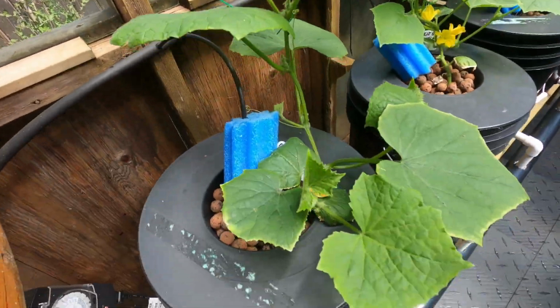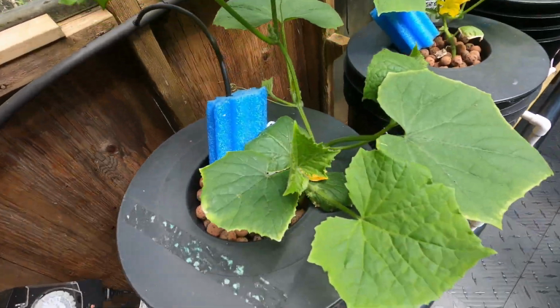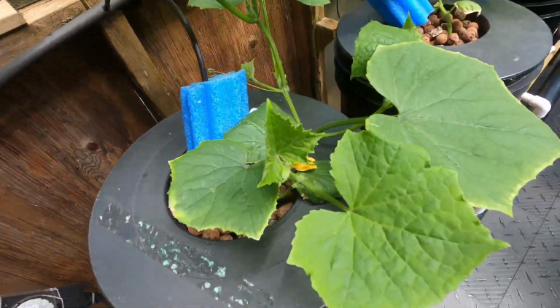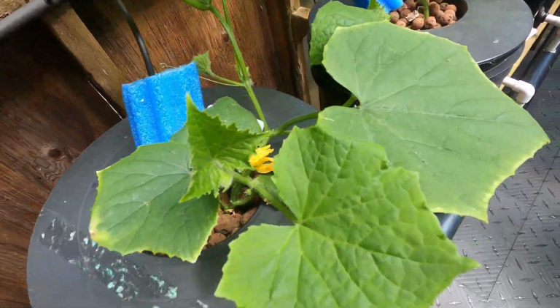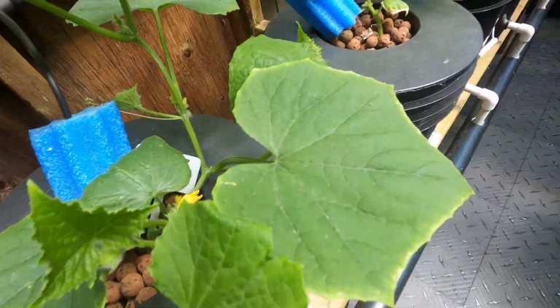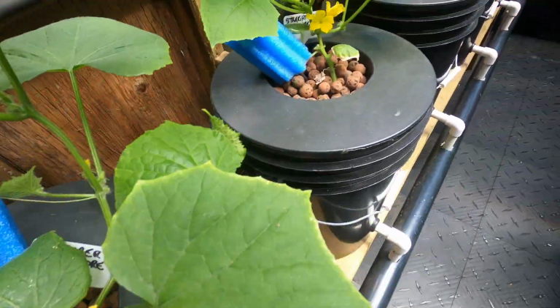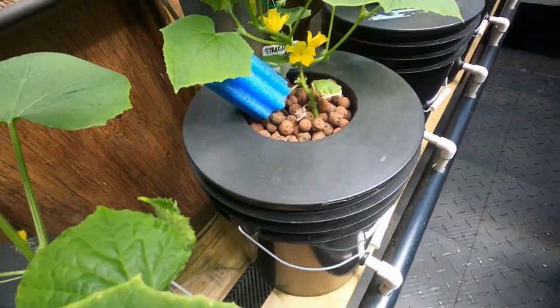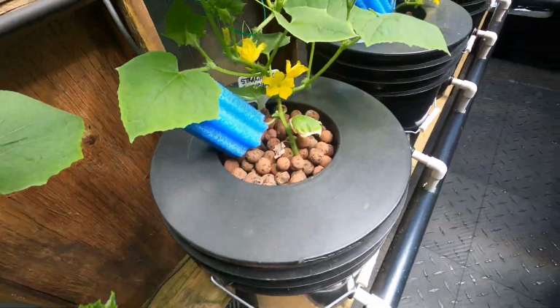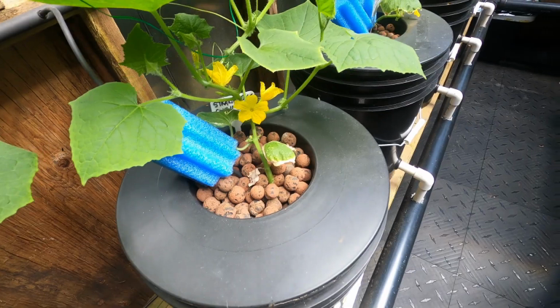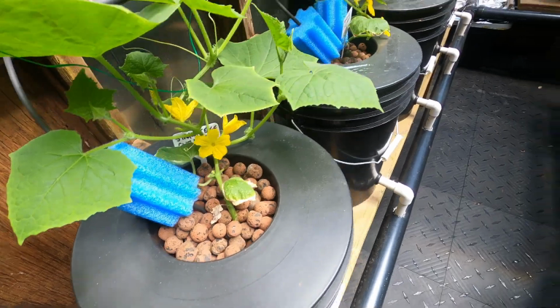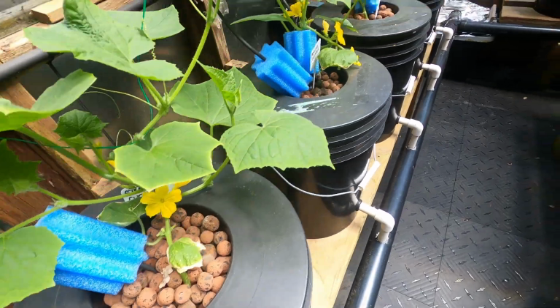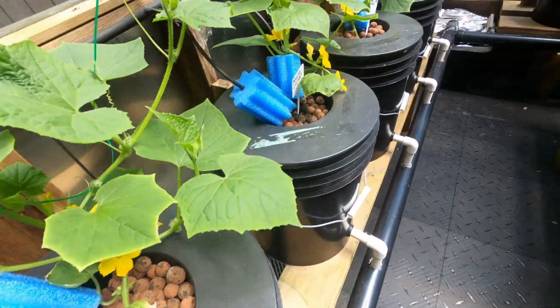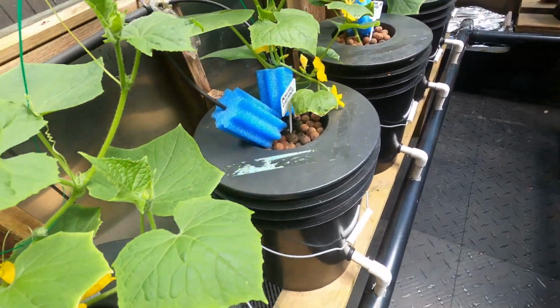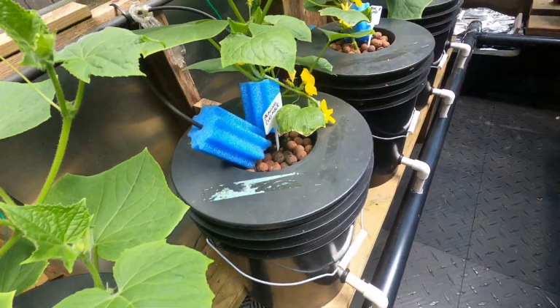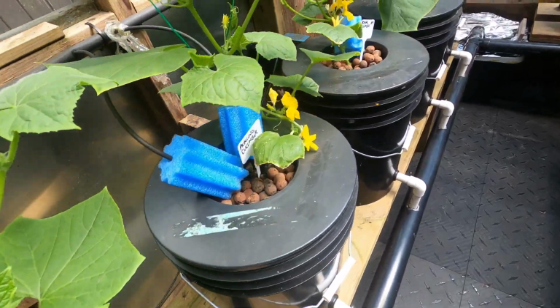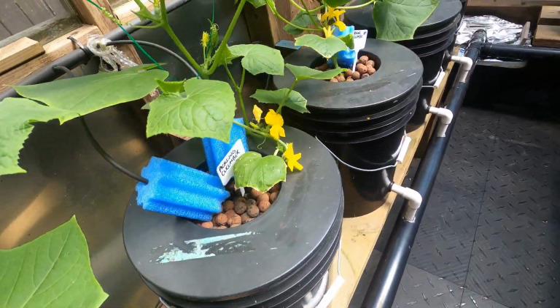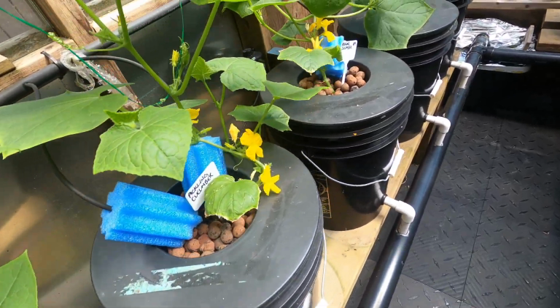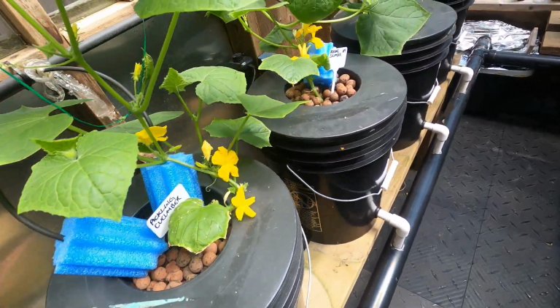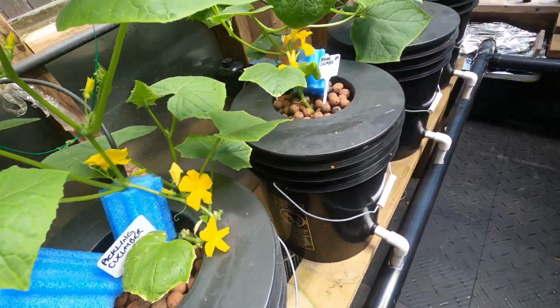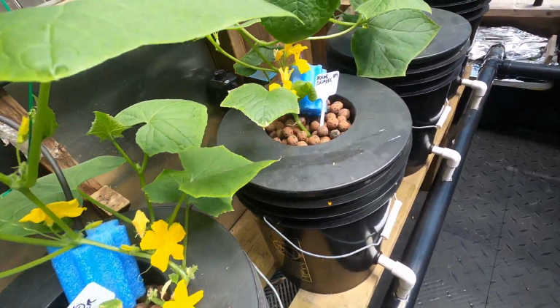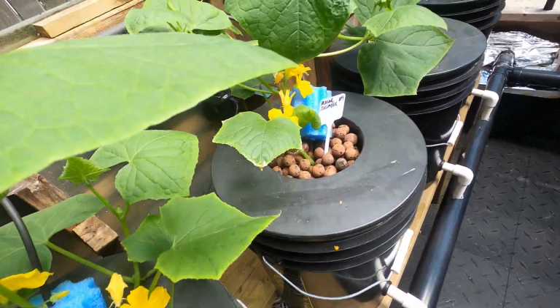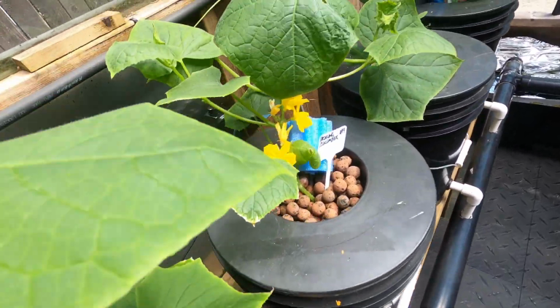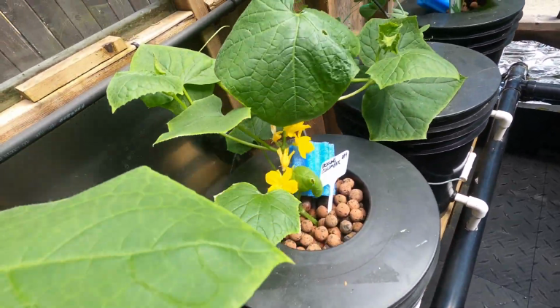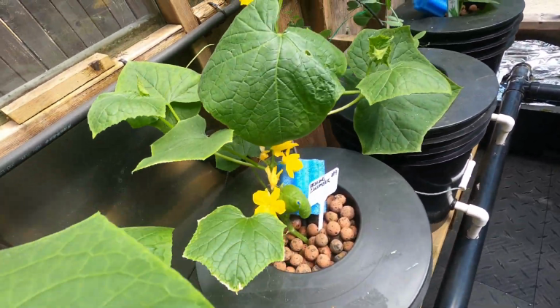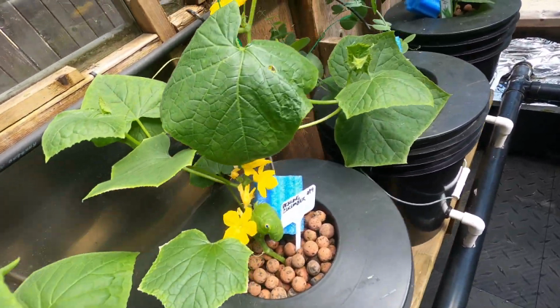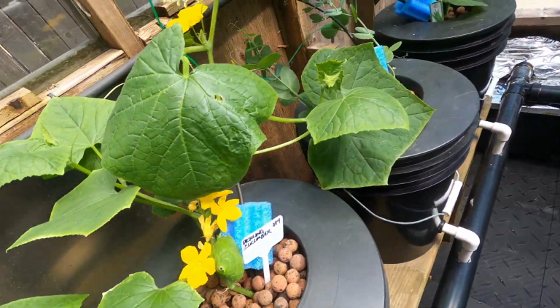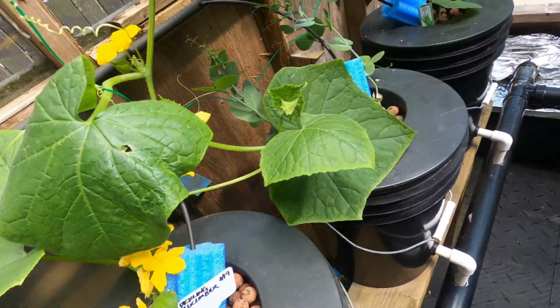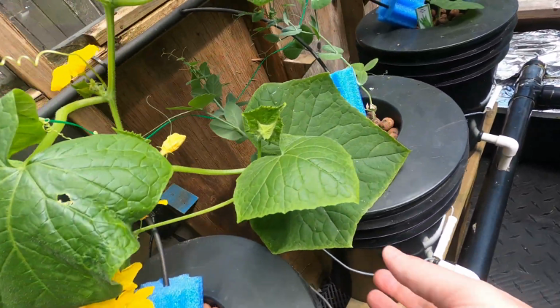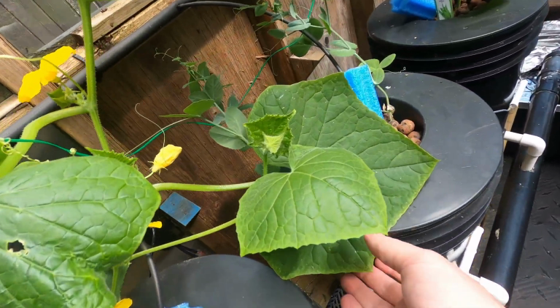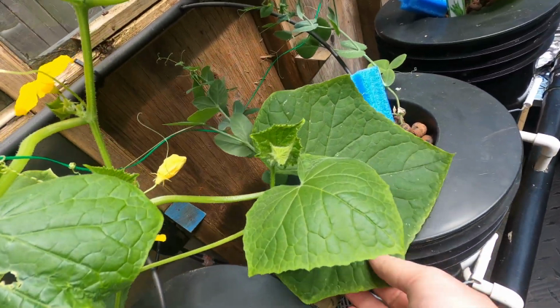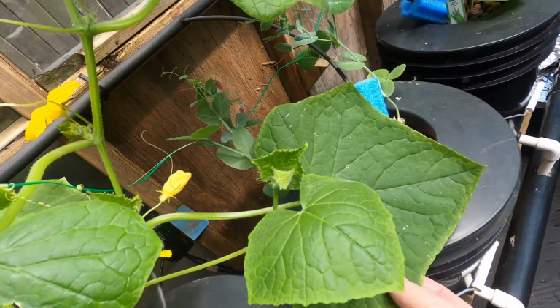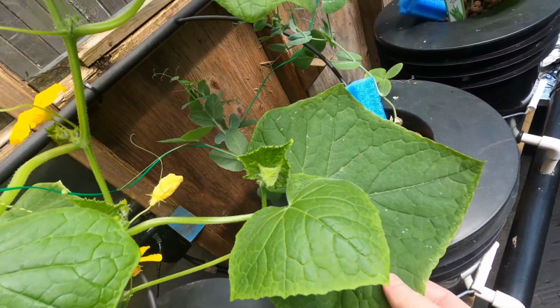We got flowers, flowers, flowers — all the cucumbers doing really well. Look at the size of this leaf.